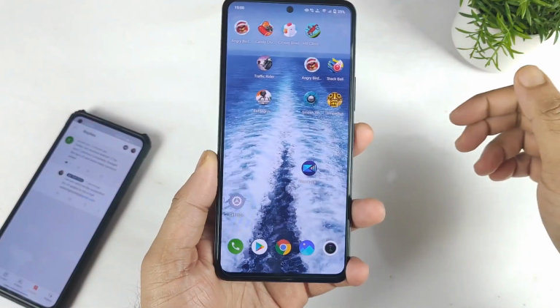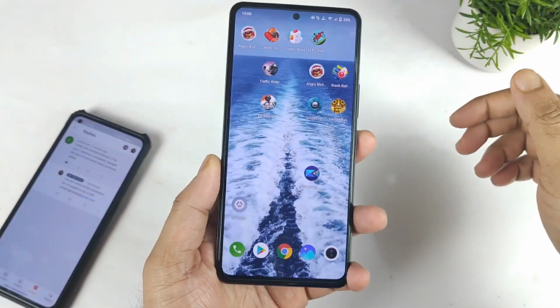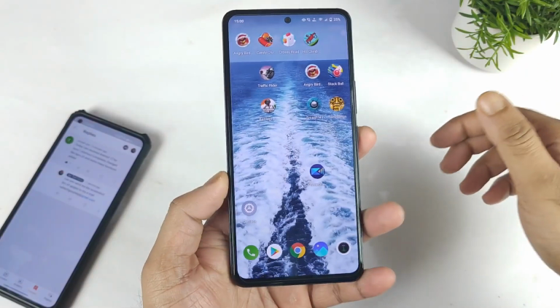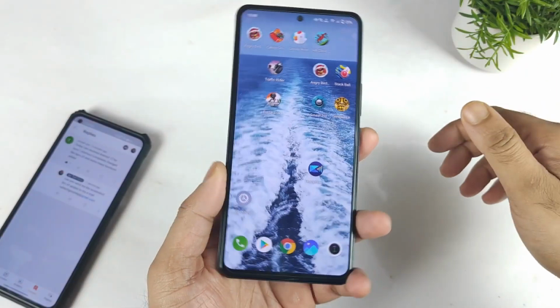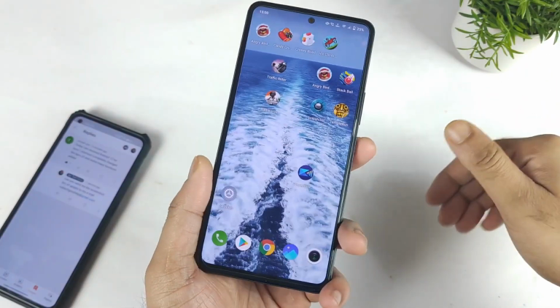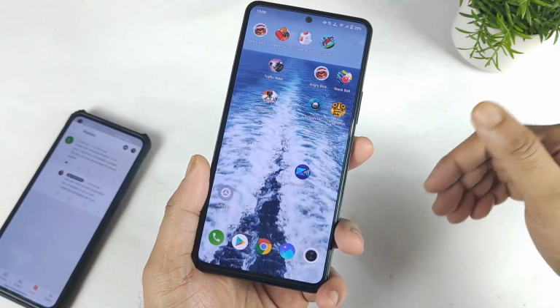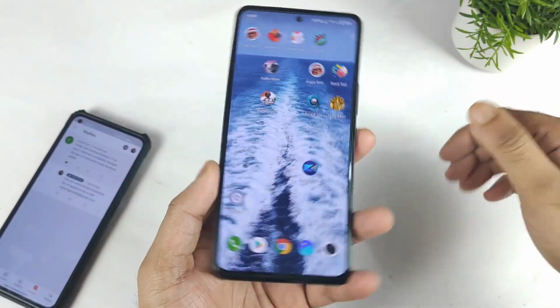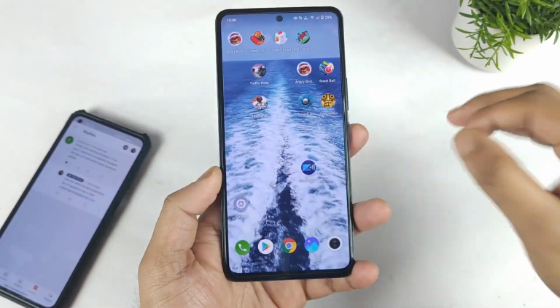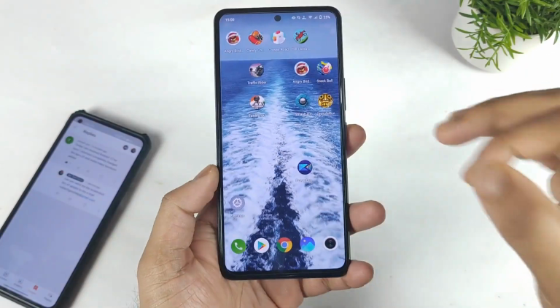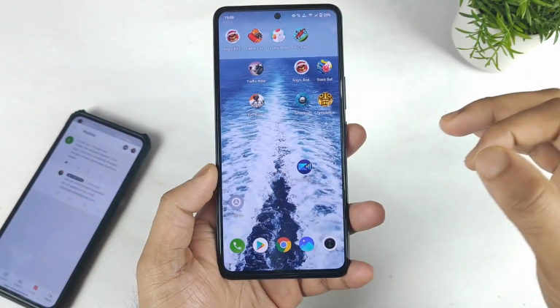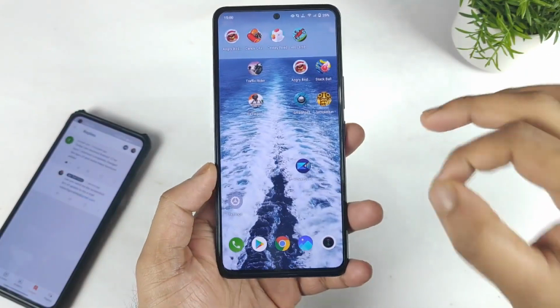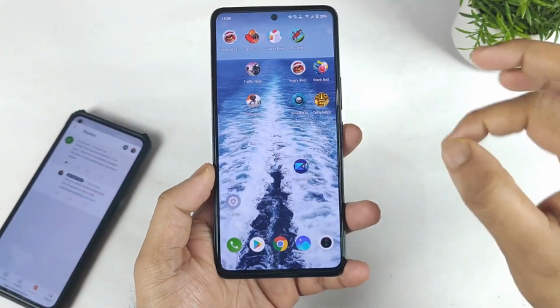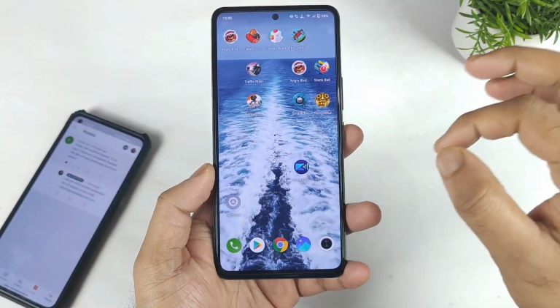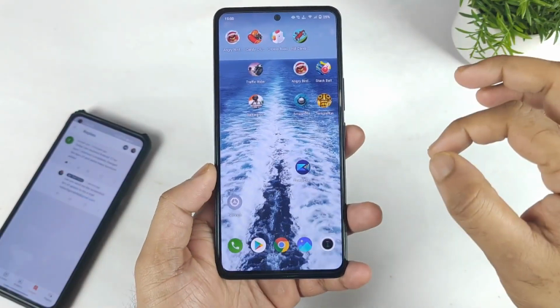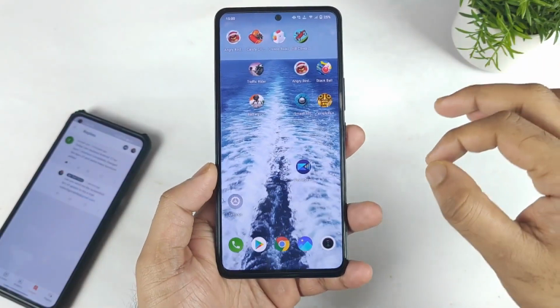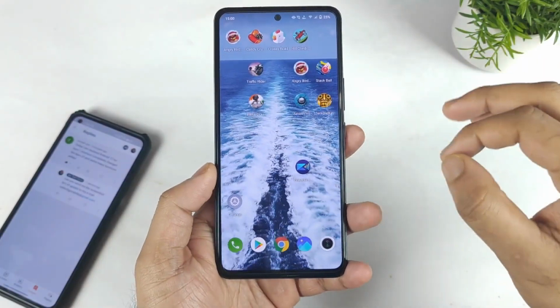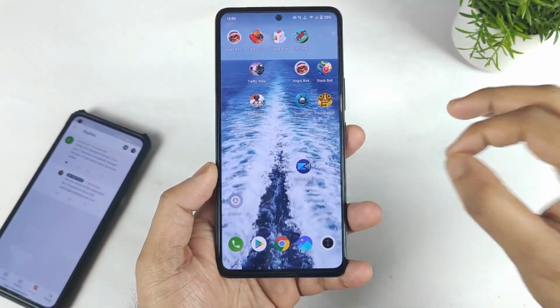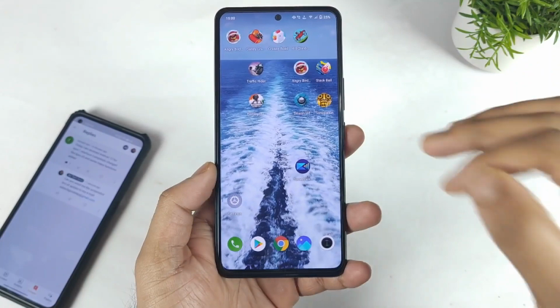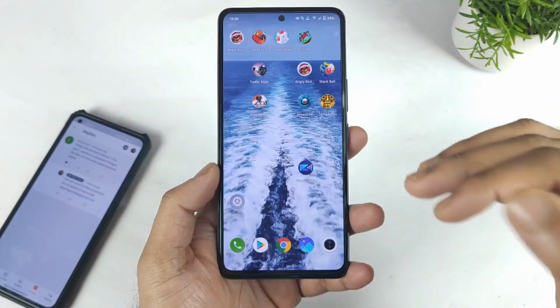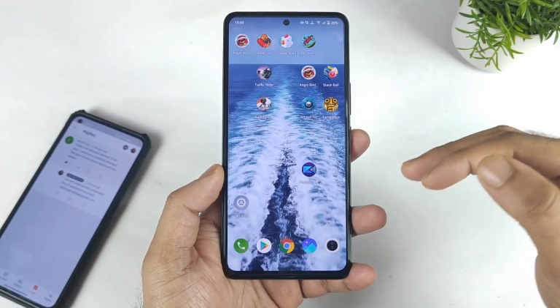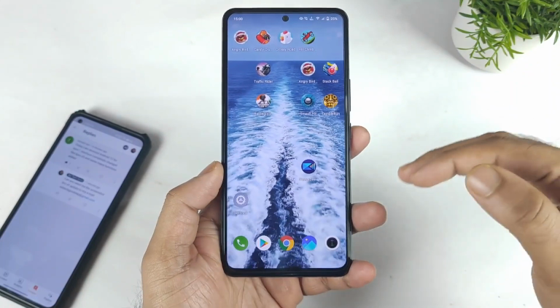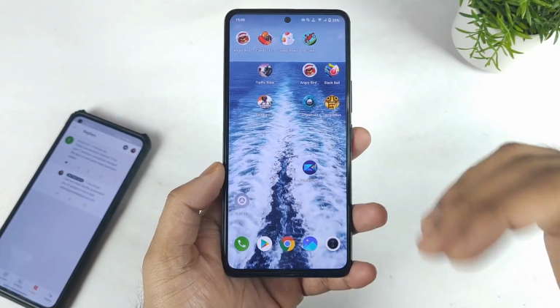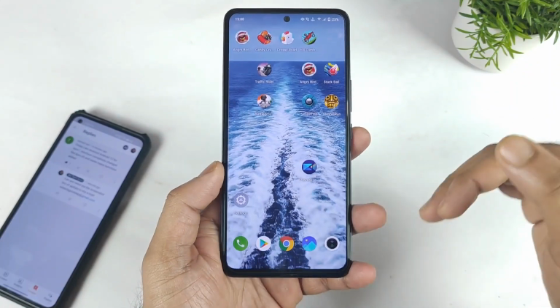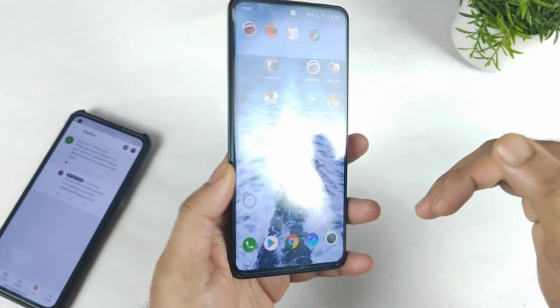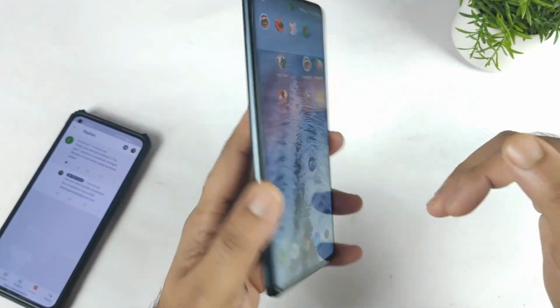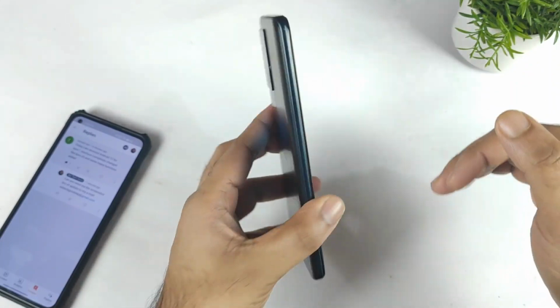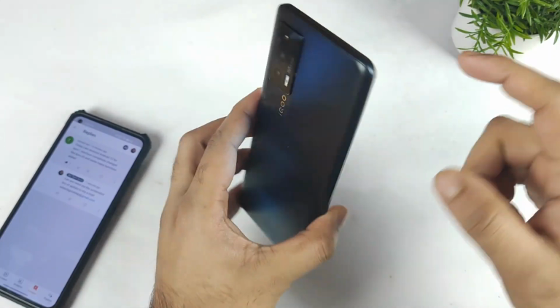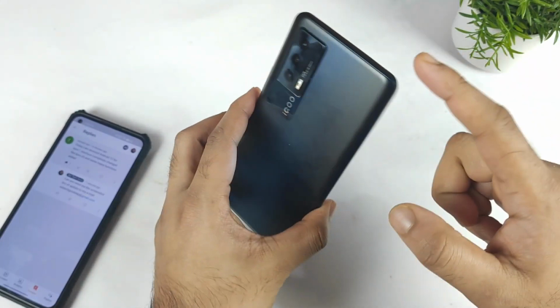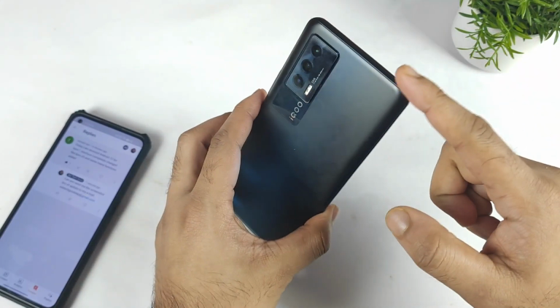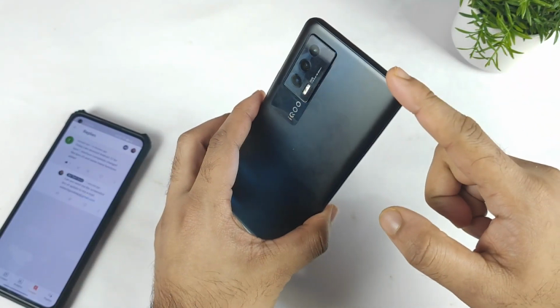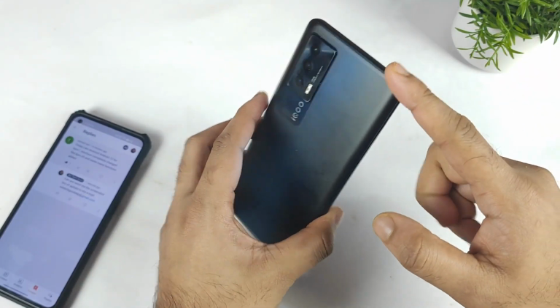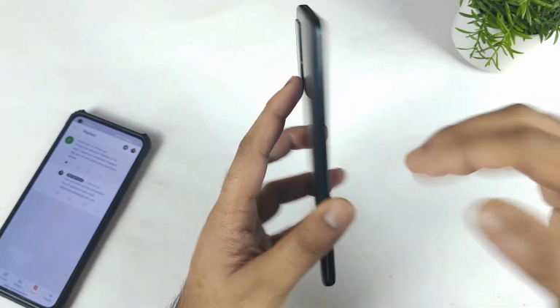Hi friends, welcome back to my channel SaiTekeri. In this video, I am going to talk about the Android 12 and FunTouch 12 update in the iQoo 7 device.